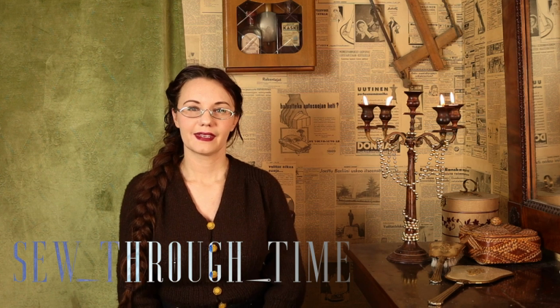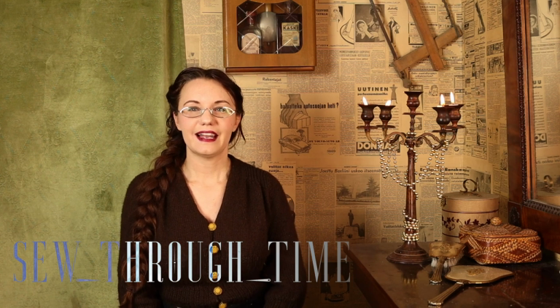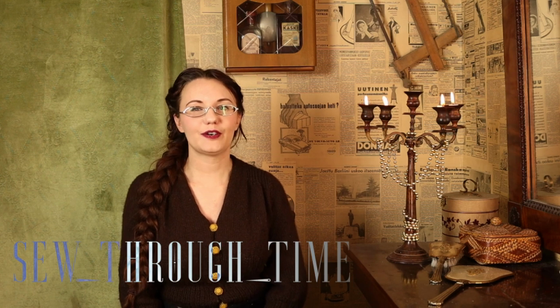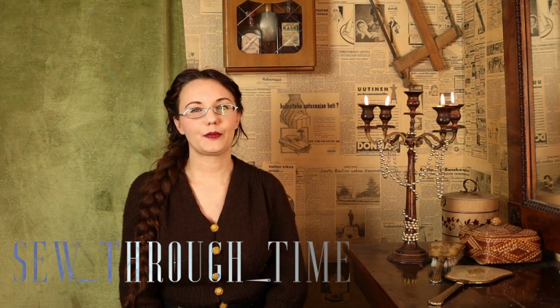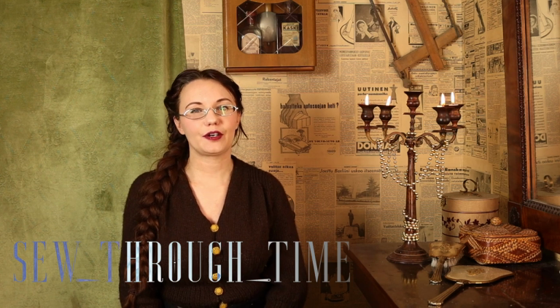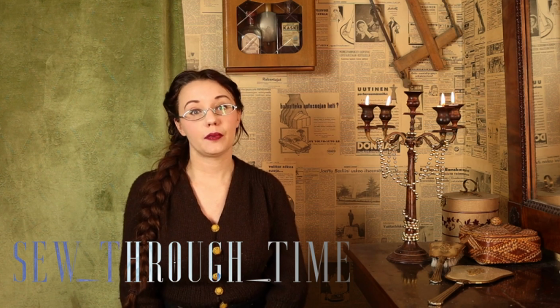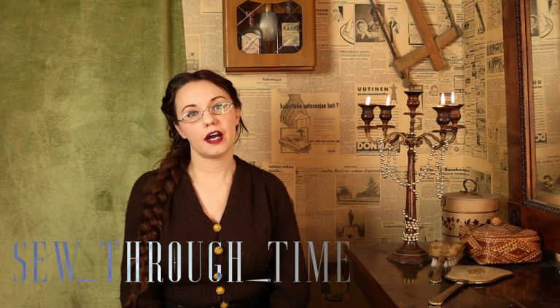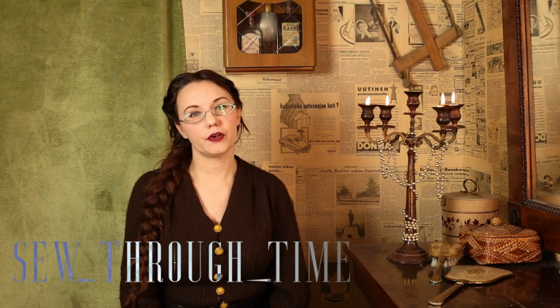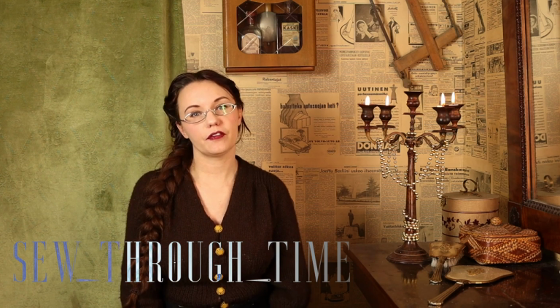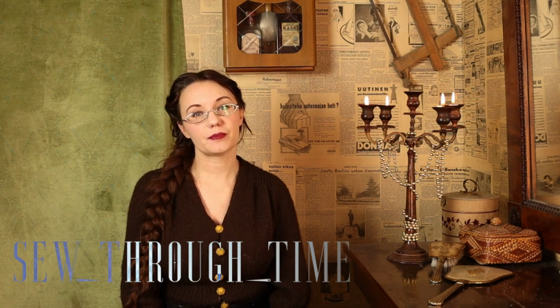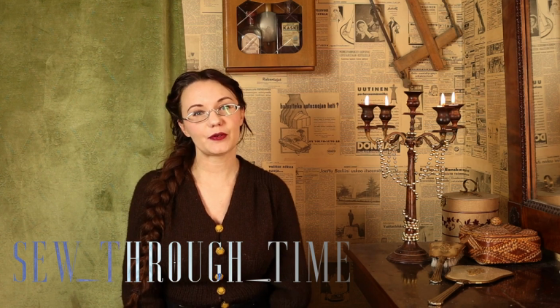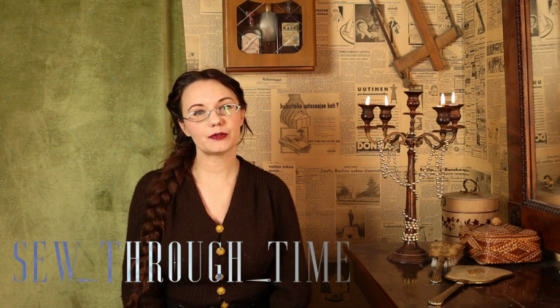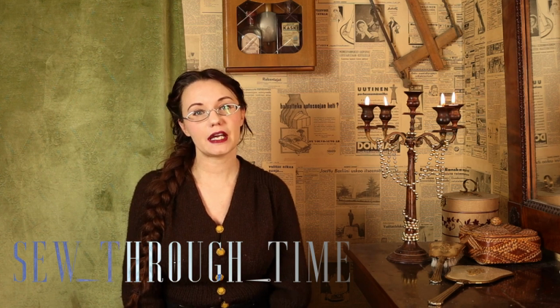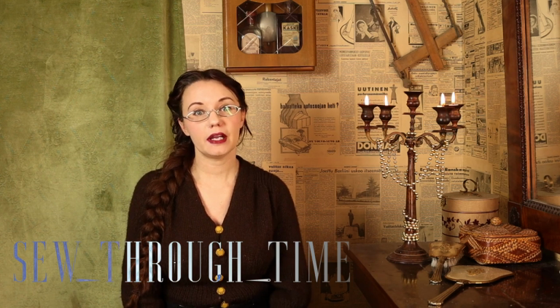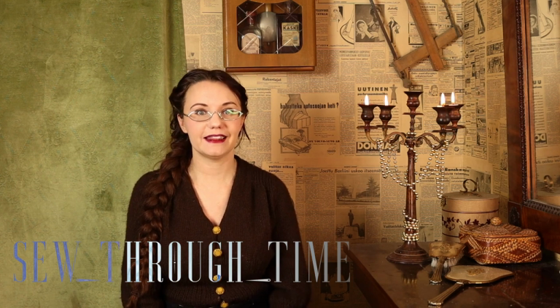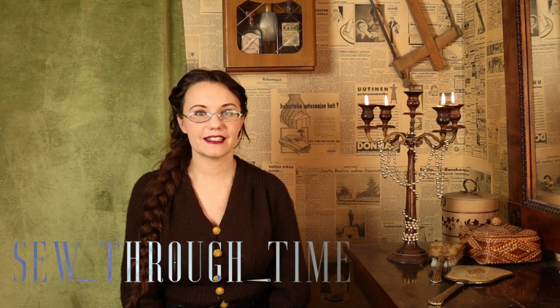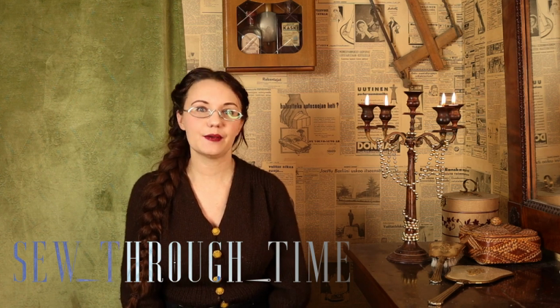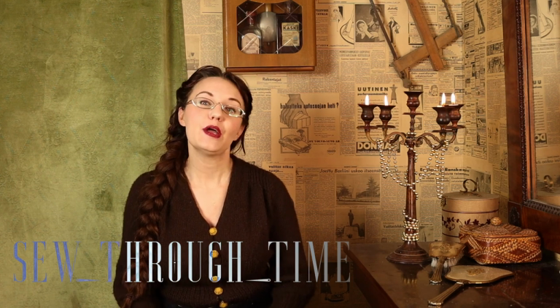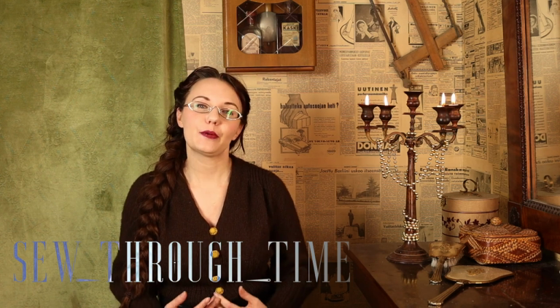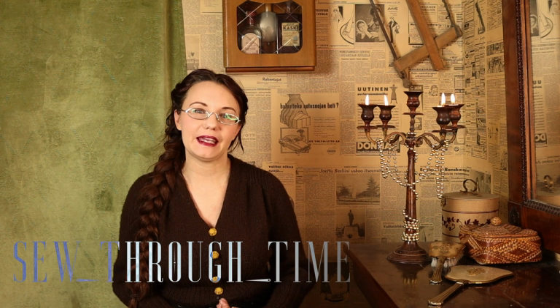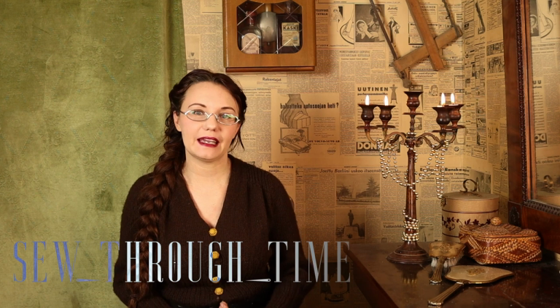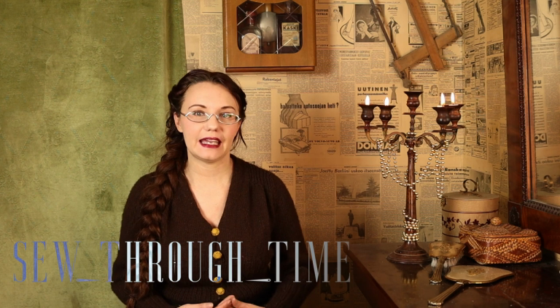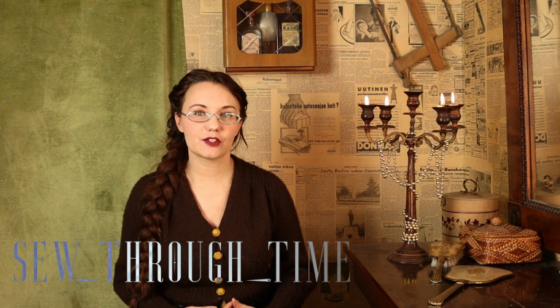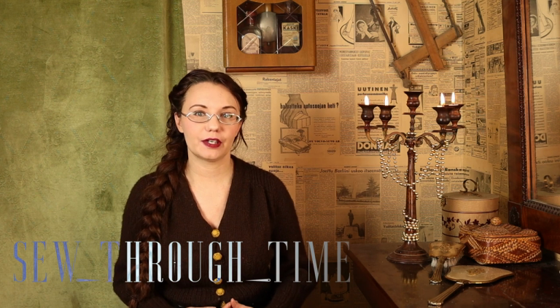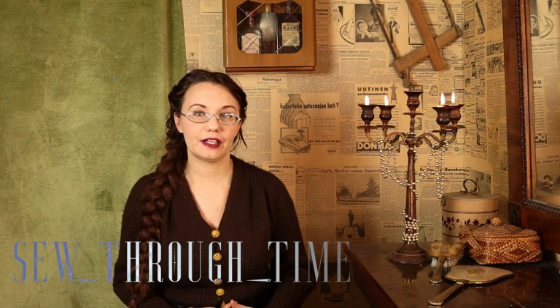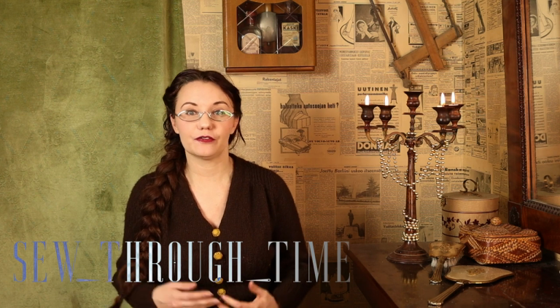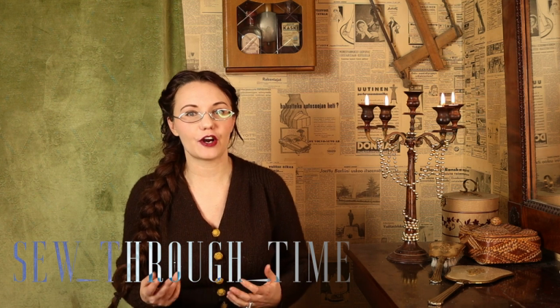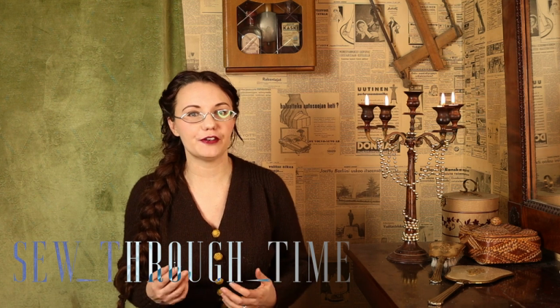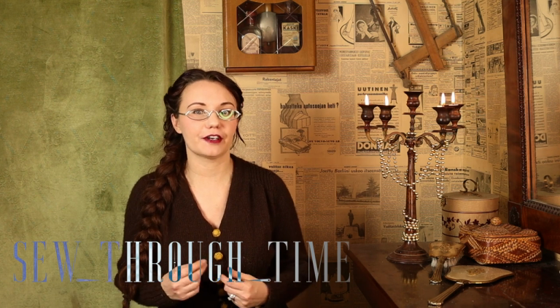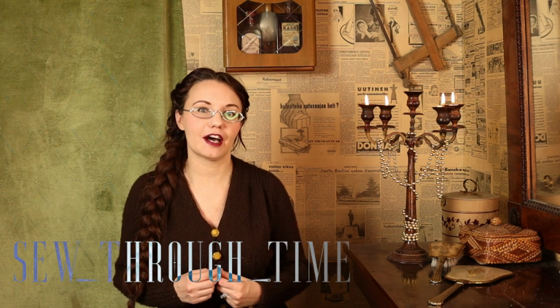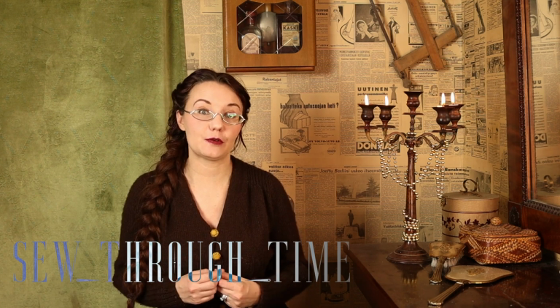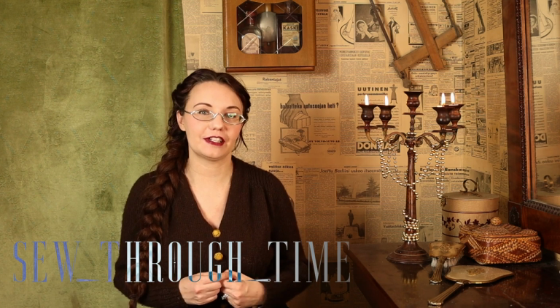Hello and welcome. I'm Maria from Sew Through Time and this time we're making a cage crinoline for under $100.